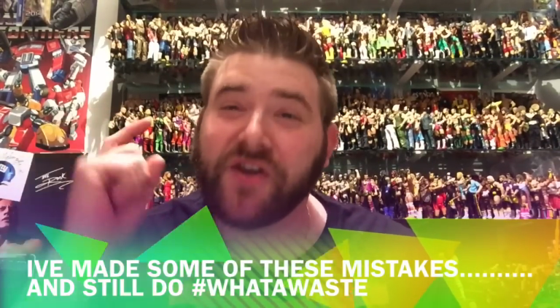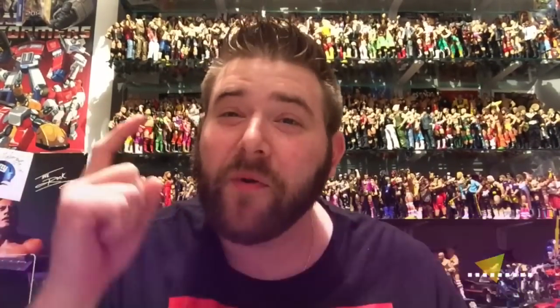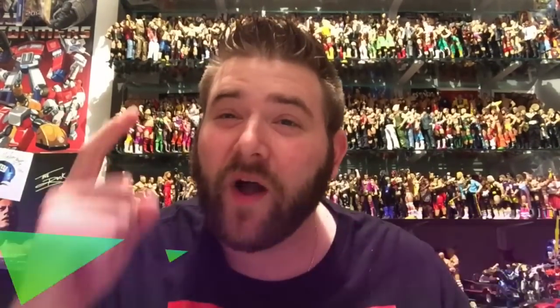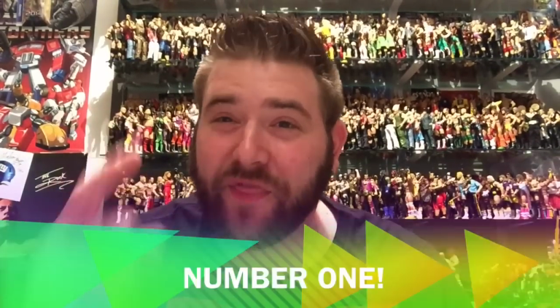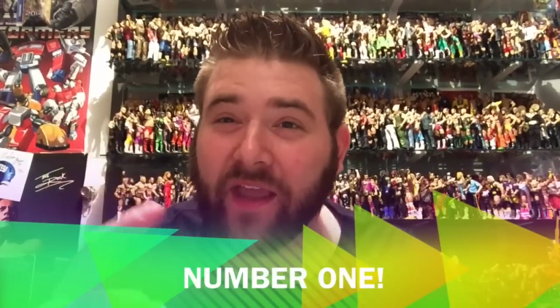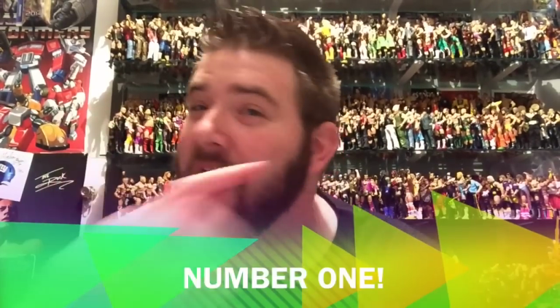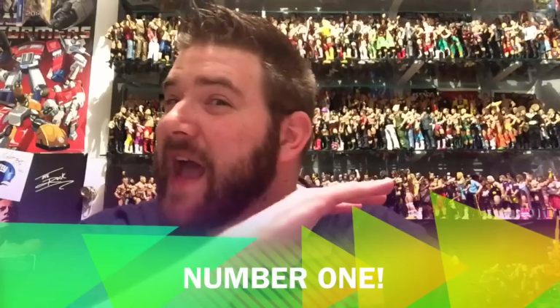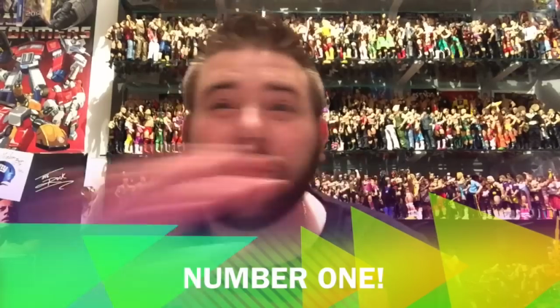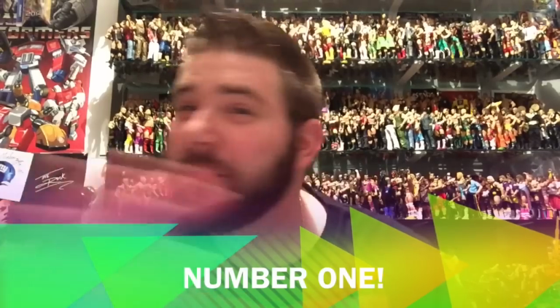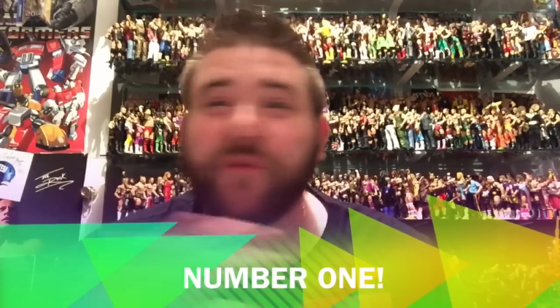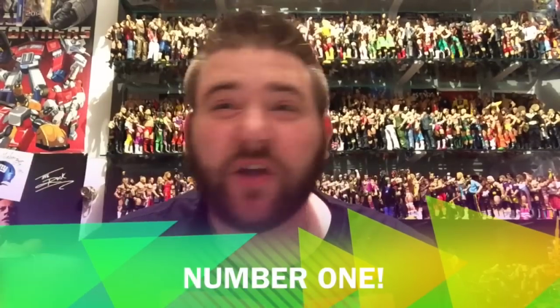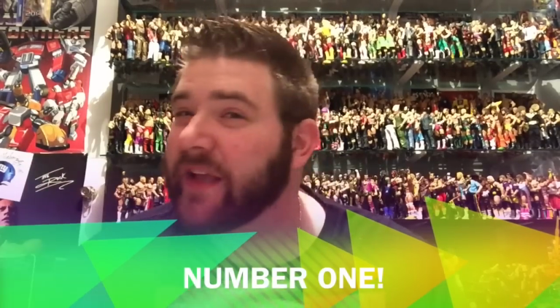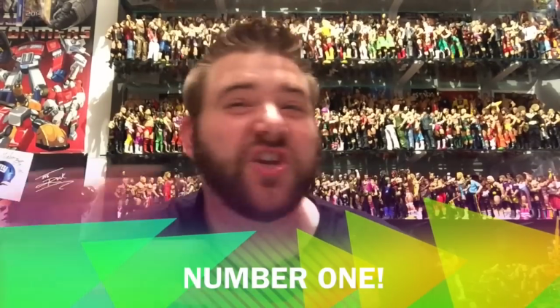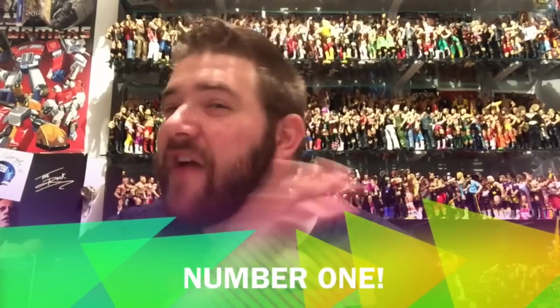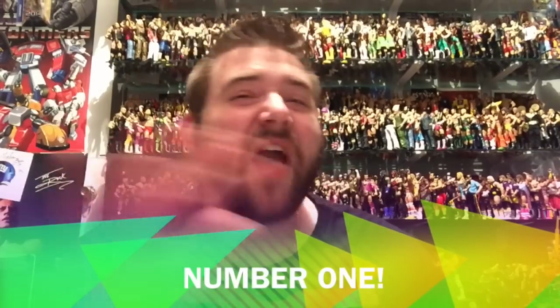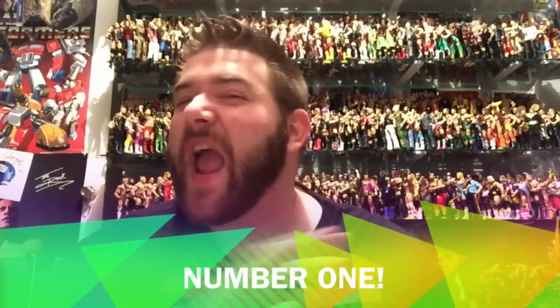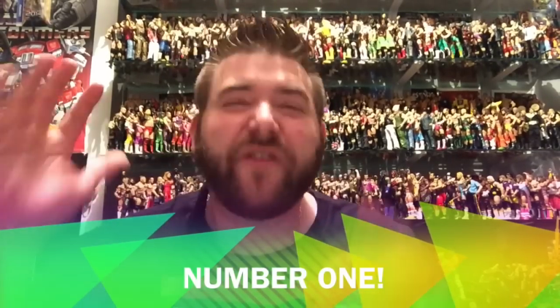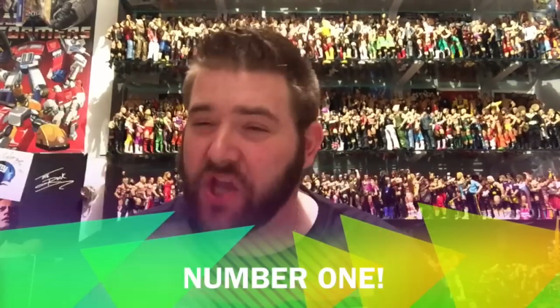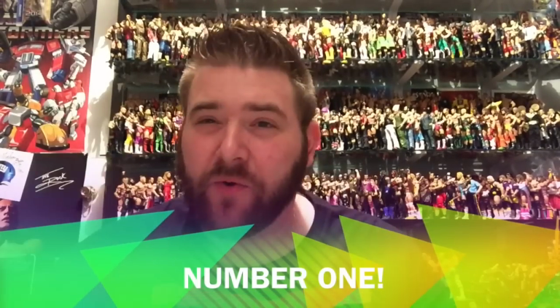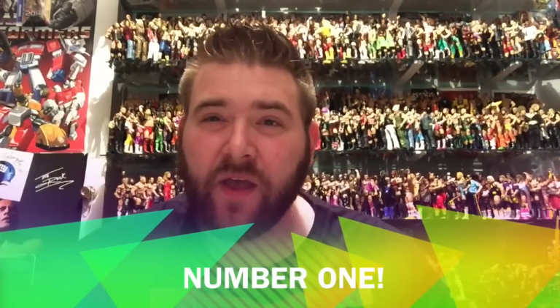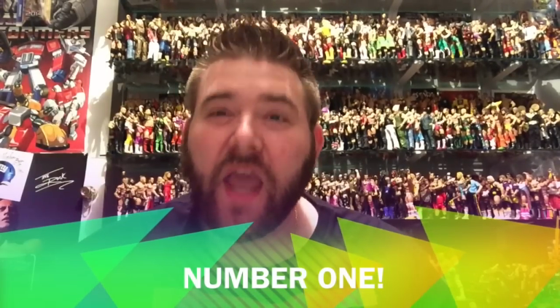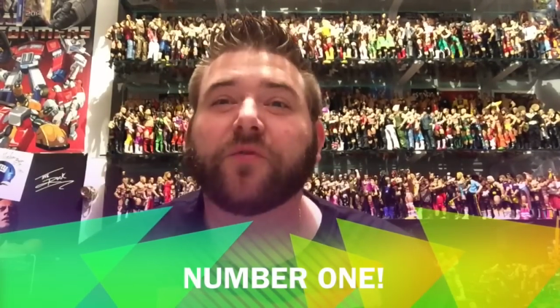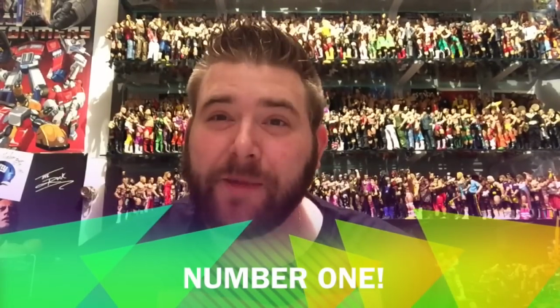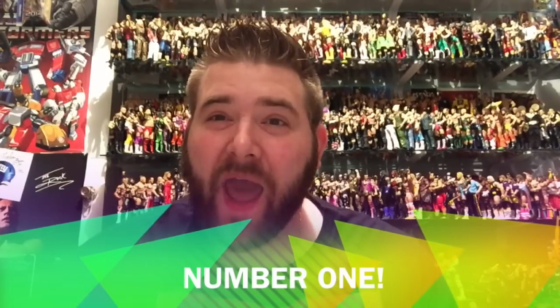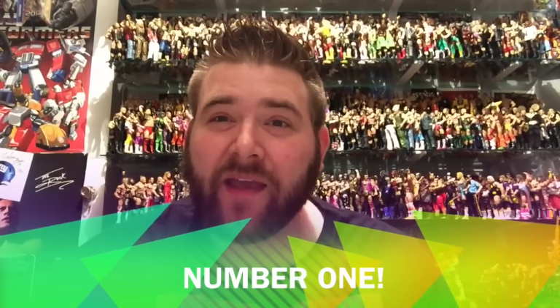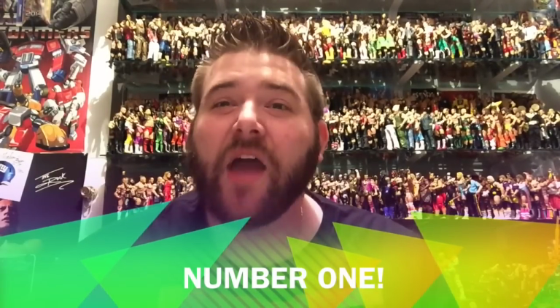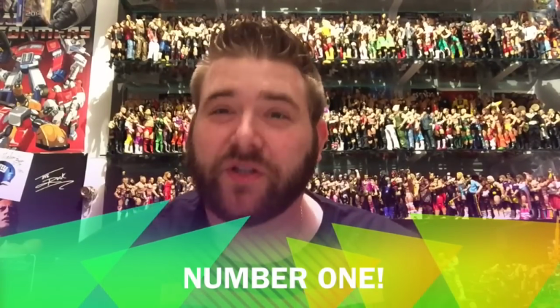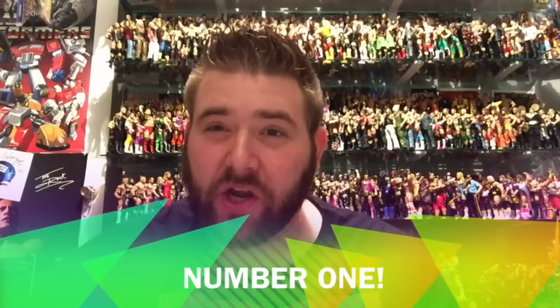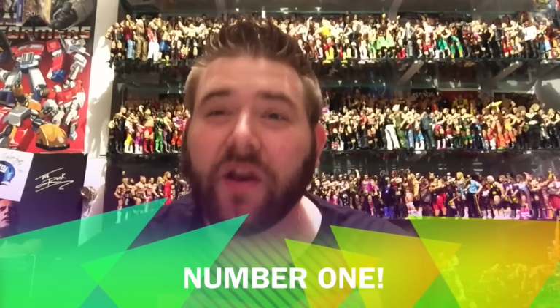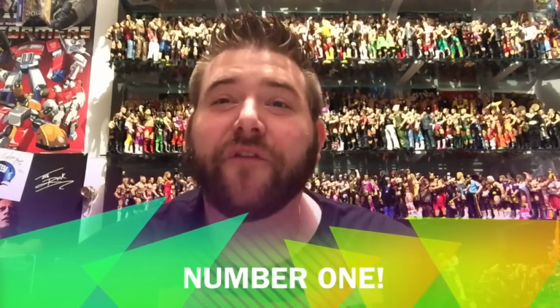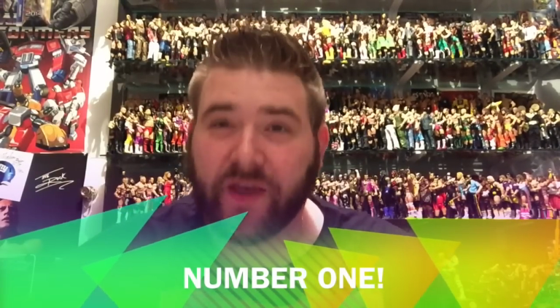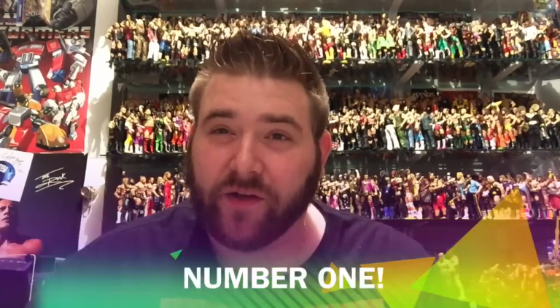The number one thing that WWE Figure Collectors should never, ever, ever do is repack and return figures.